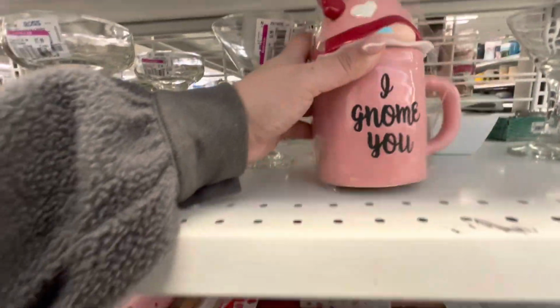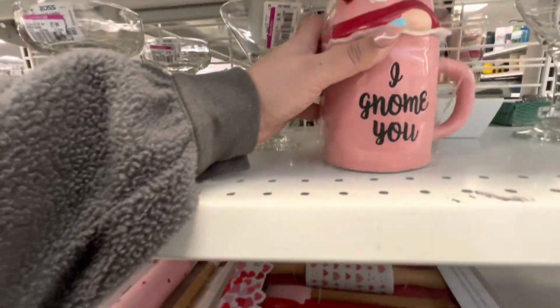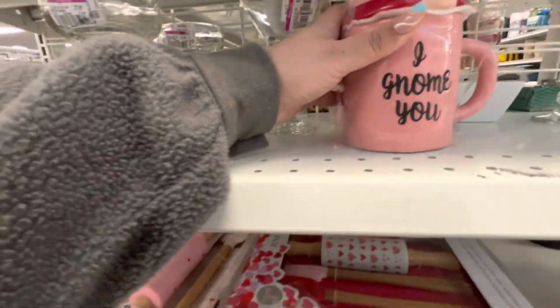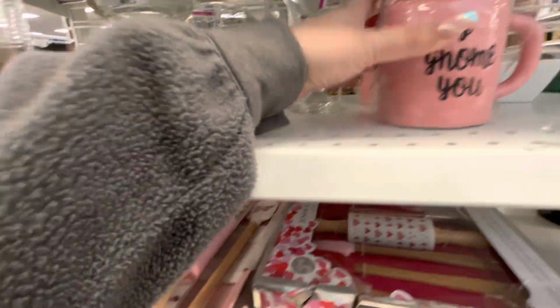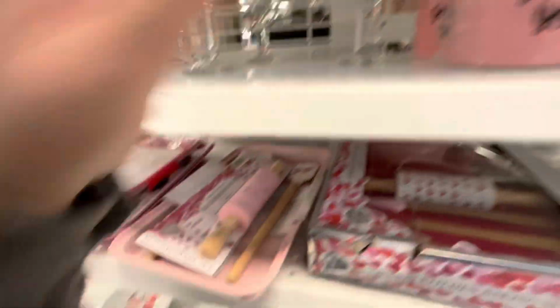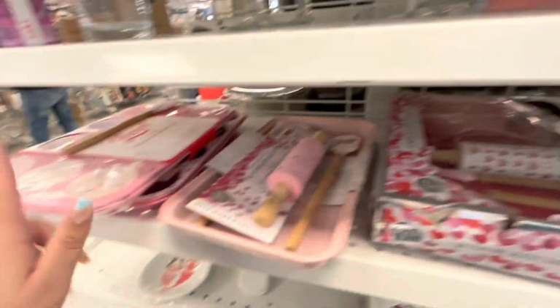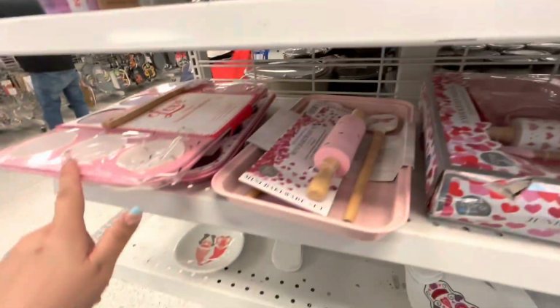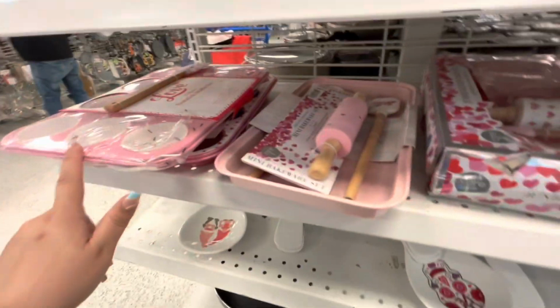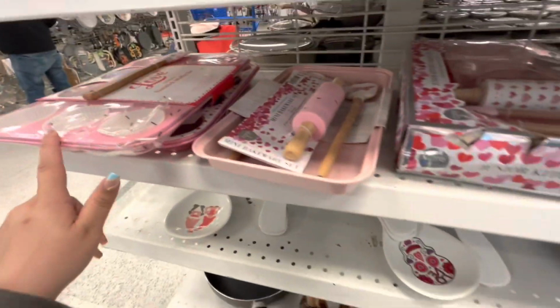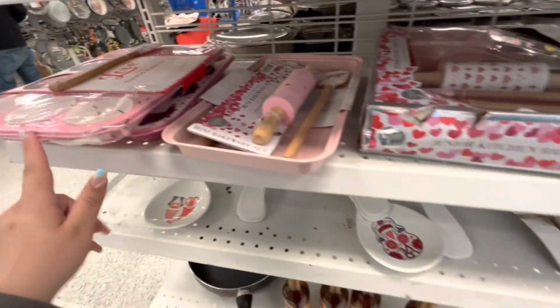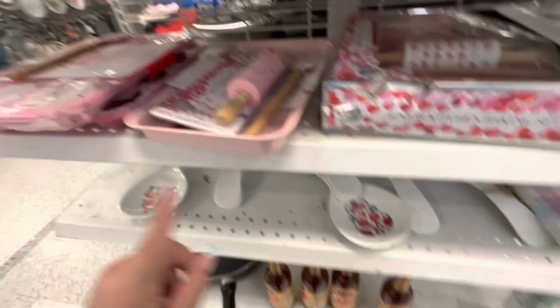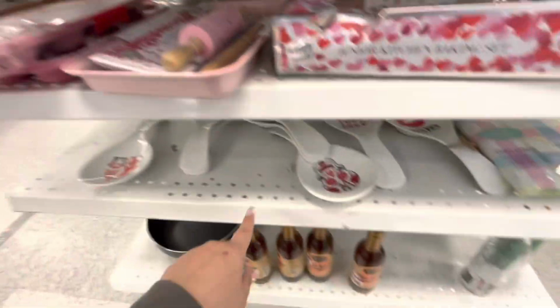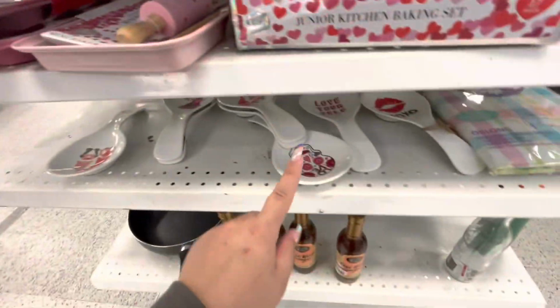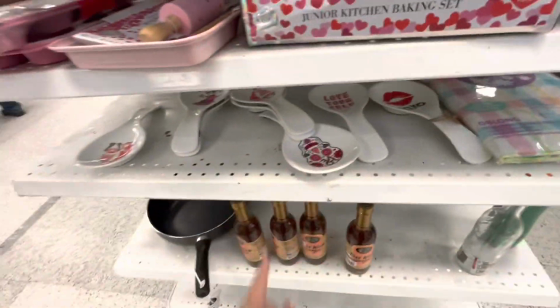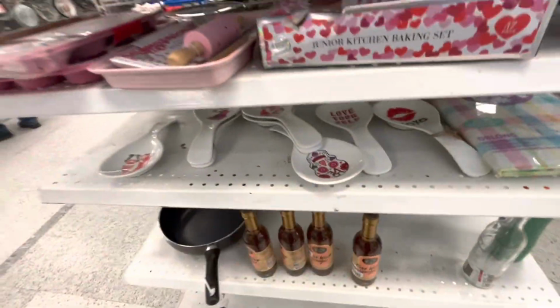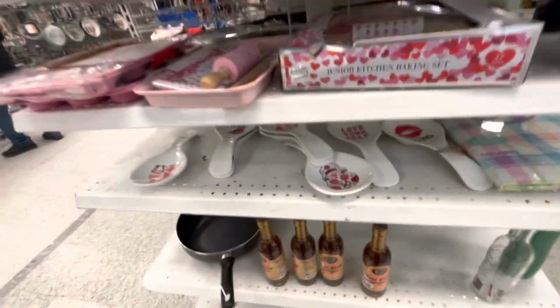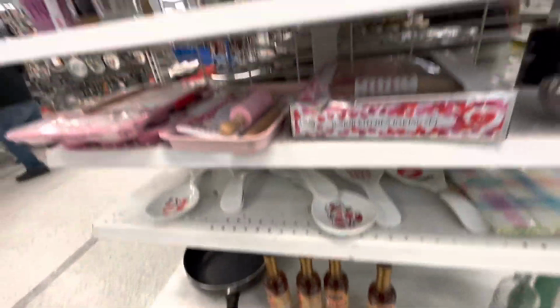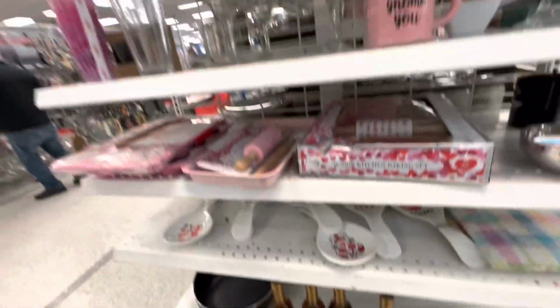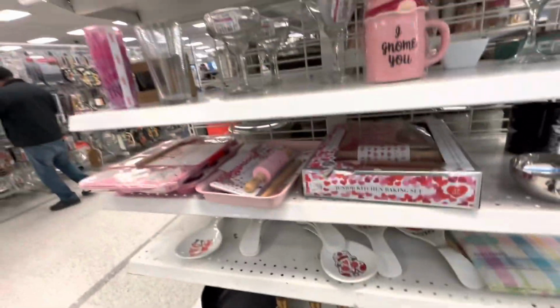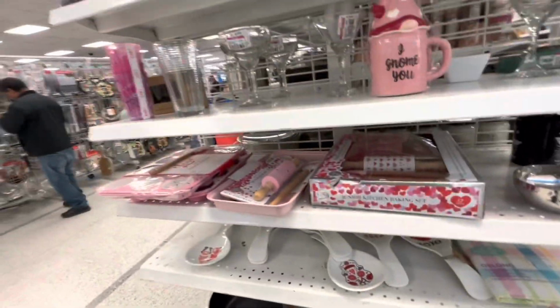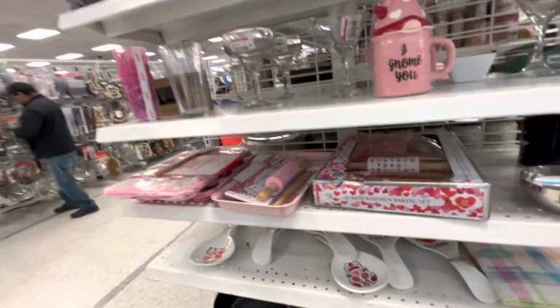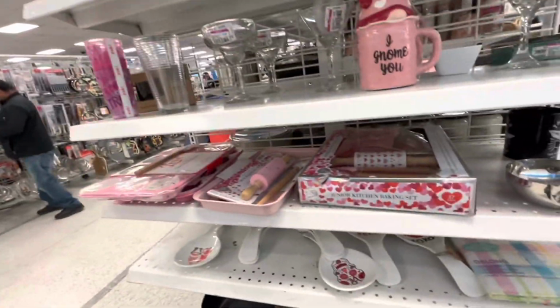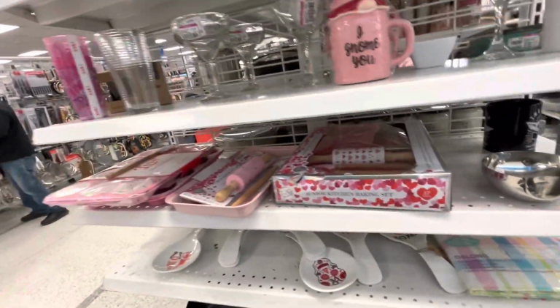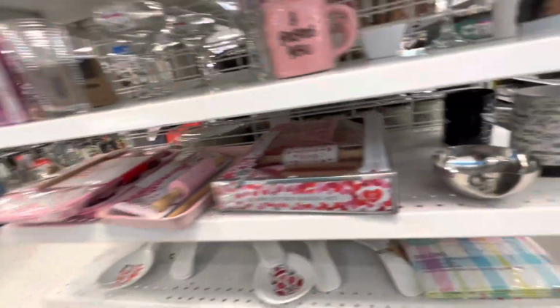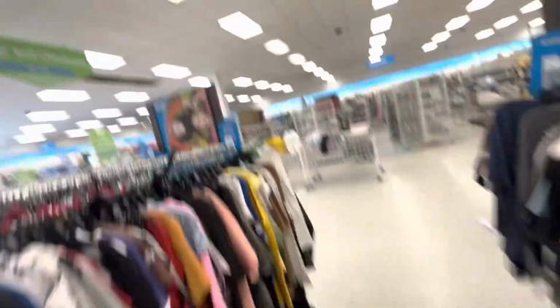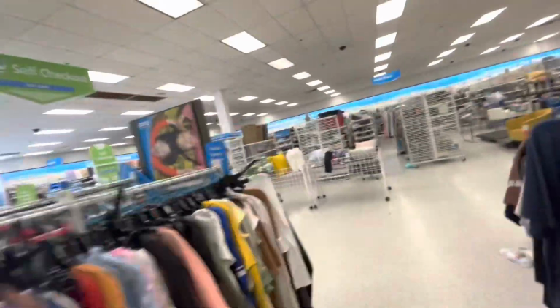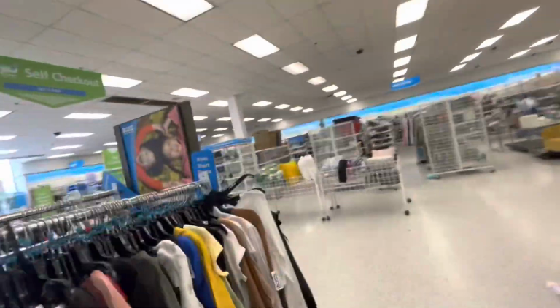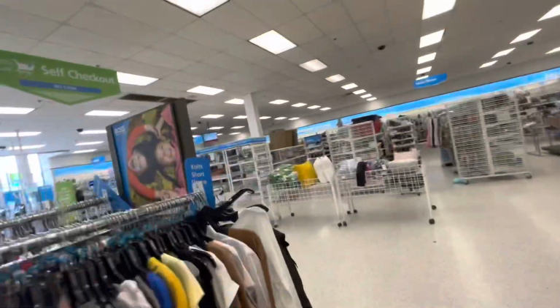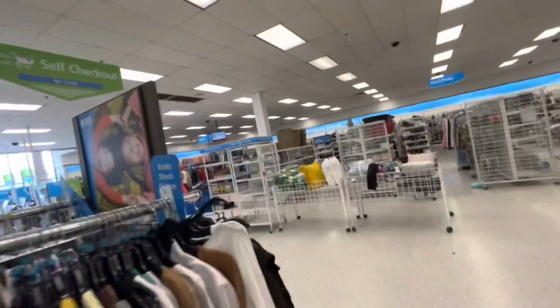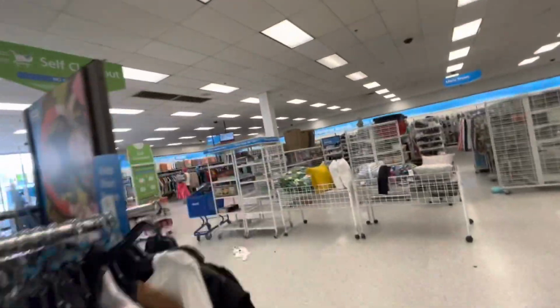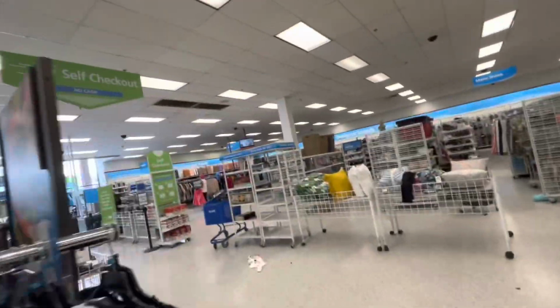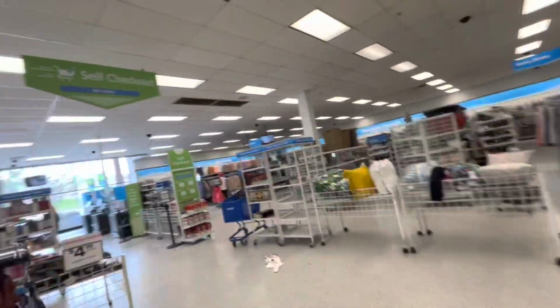They have the Valentine clearance here. They have the cute gnome ones for 3.49, and then the cupcake pad and the spoon rest — but that's about it for clearance.